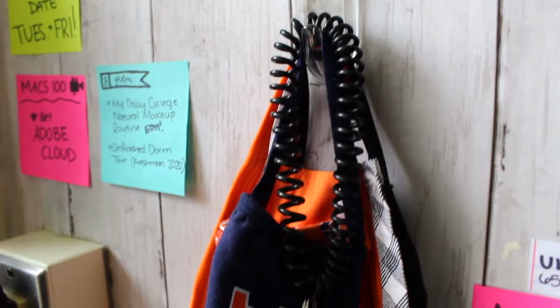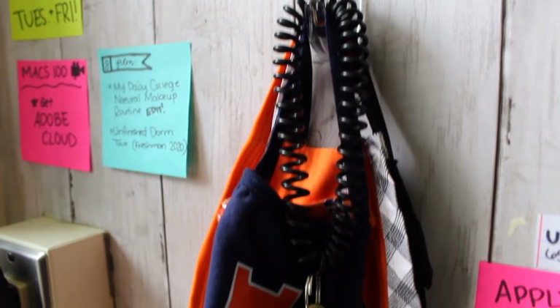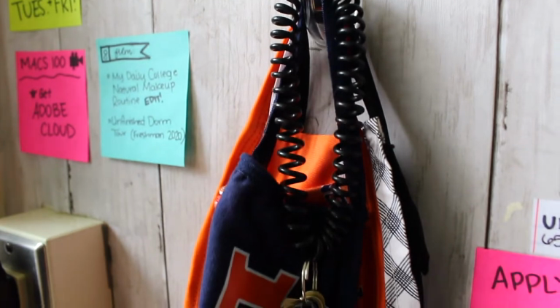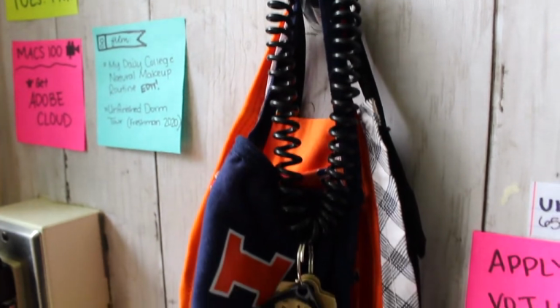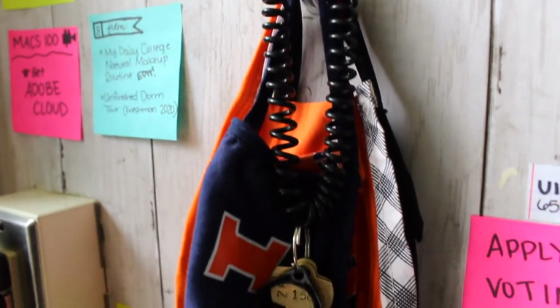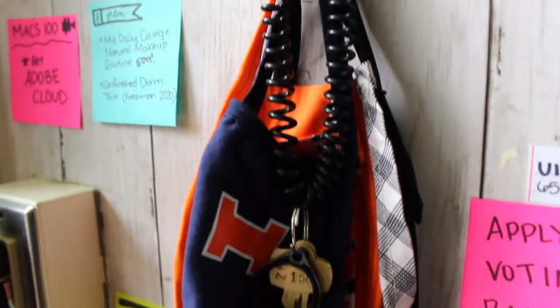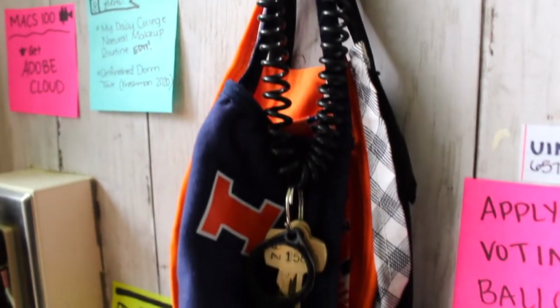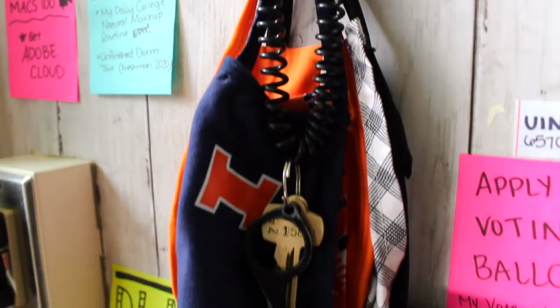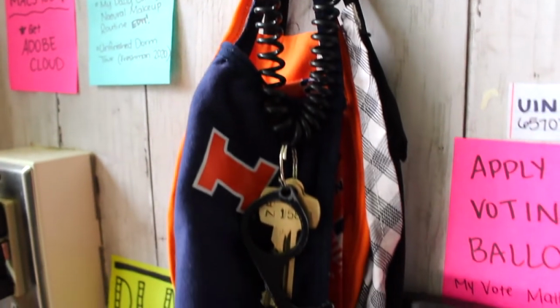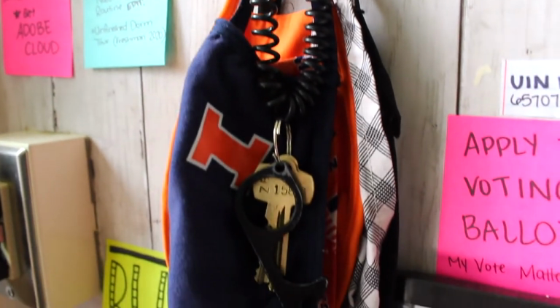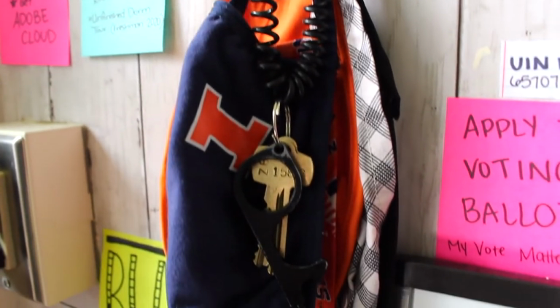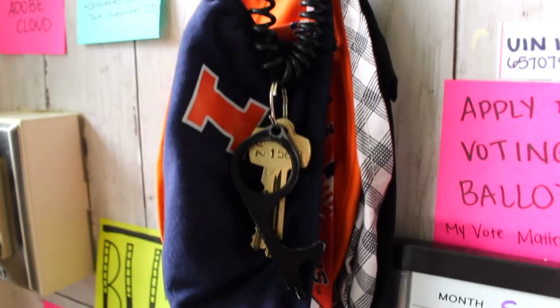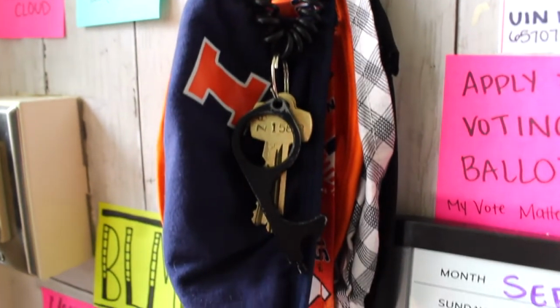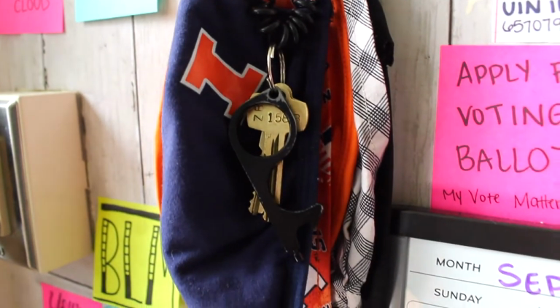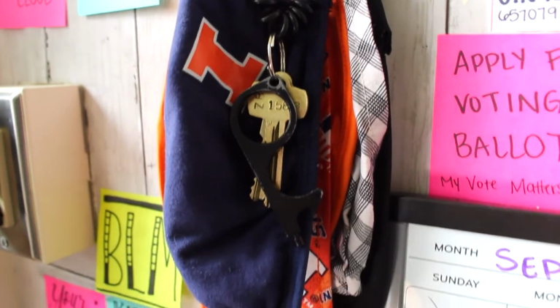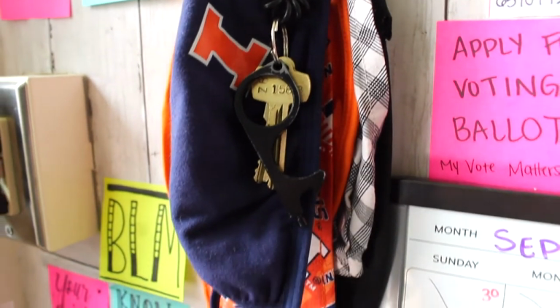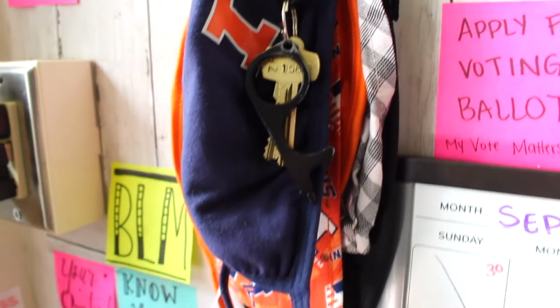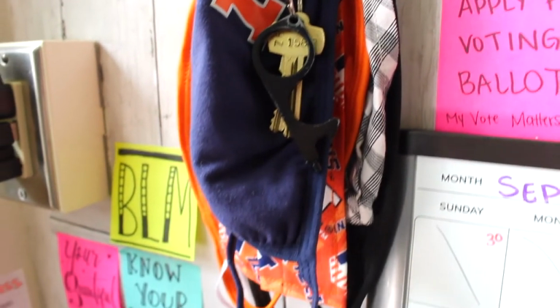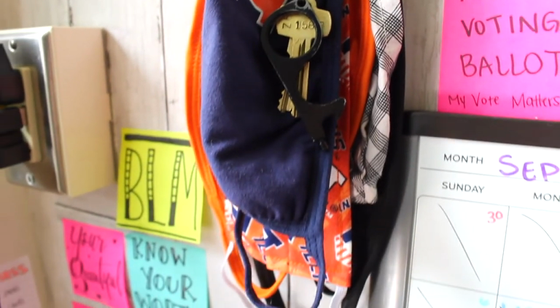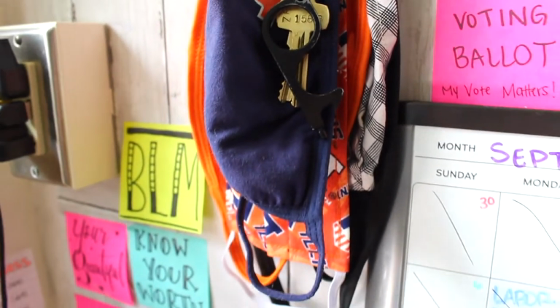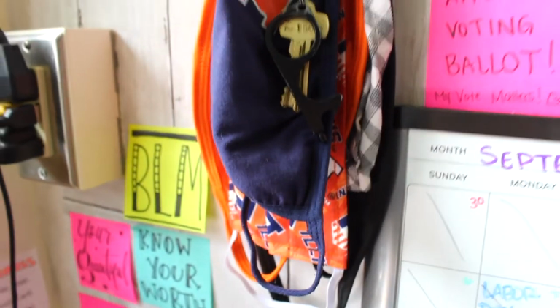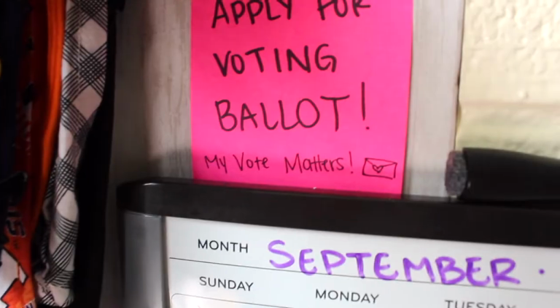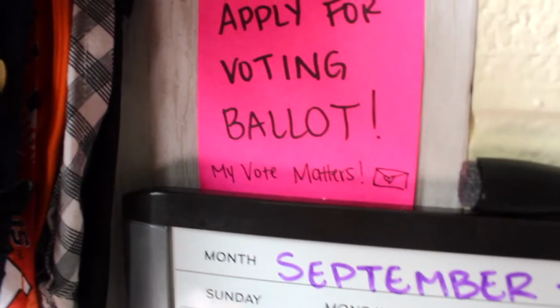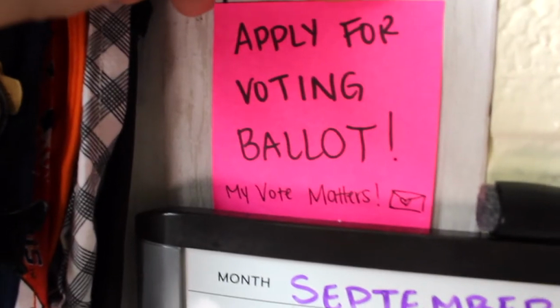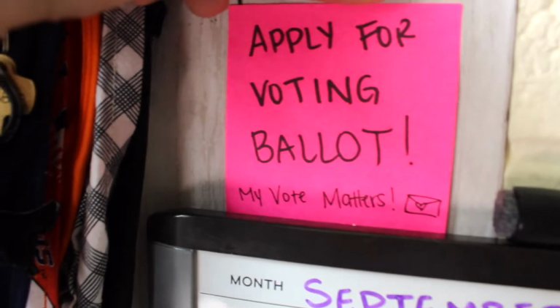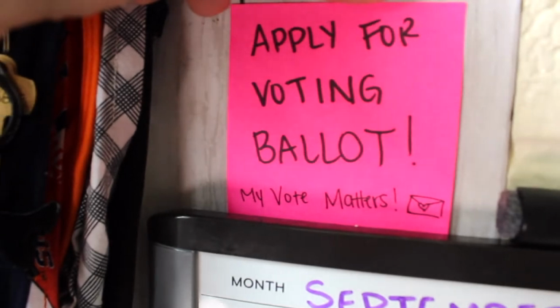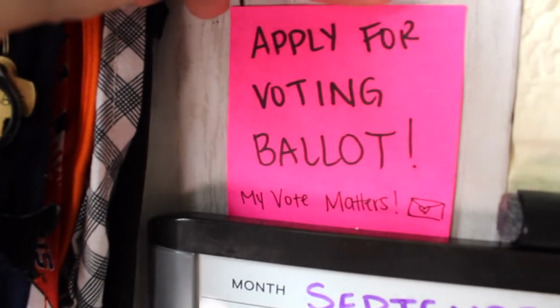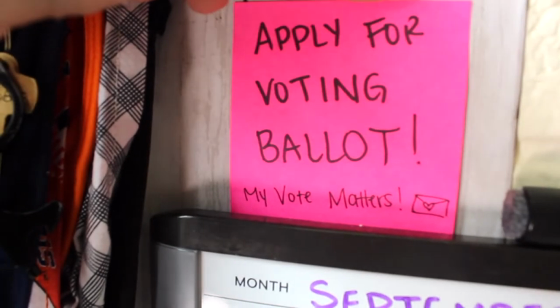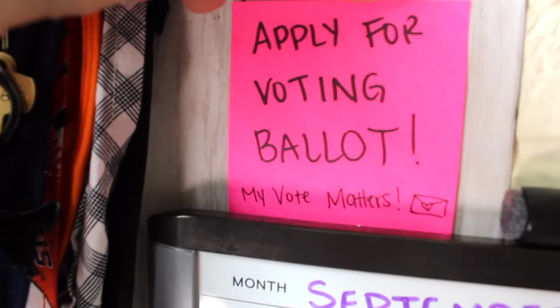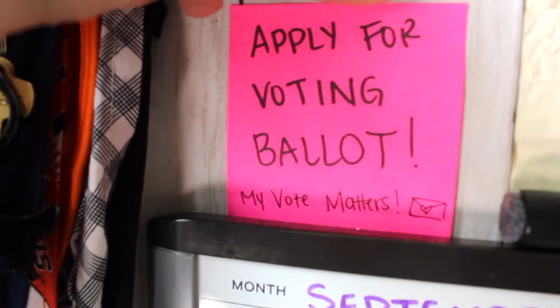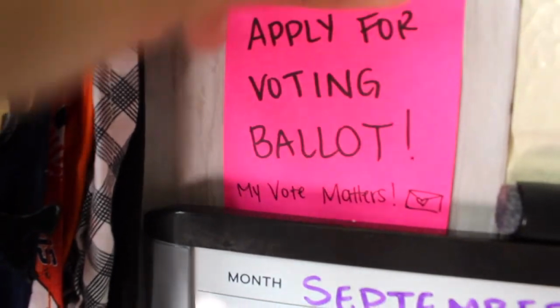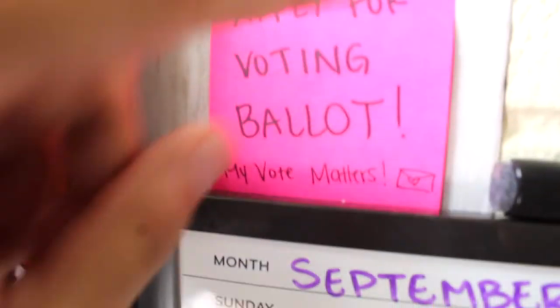And then of course my collection of masks and my key for the room and the bathroom. Don't forget to apply for your voting ballot and register to vote.